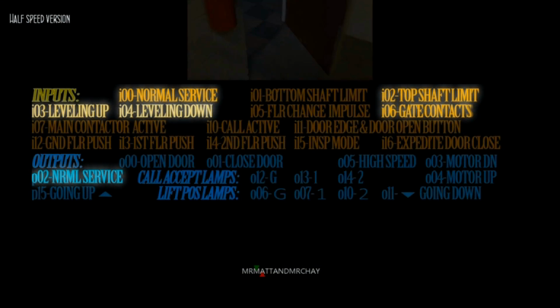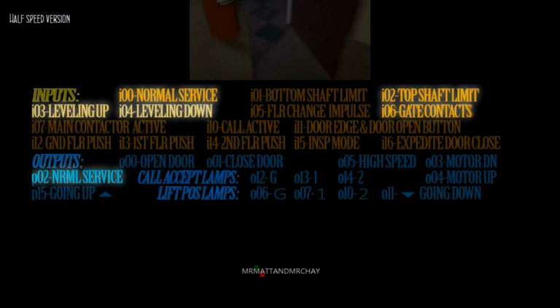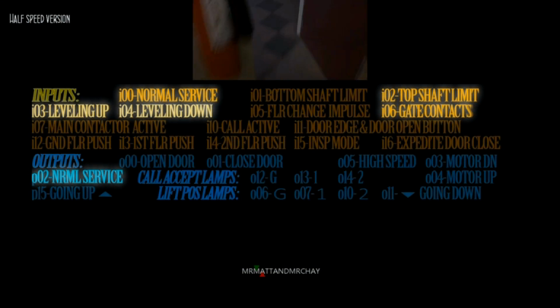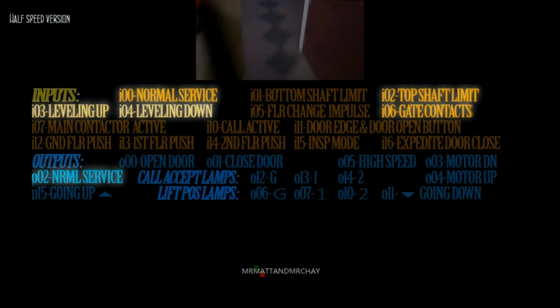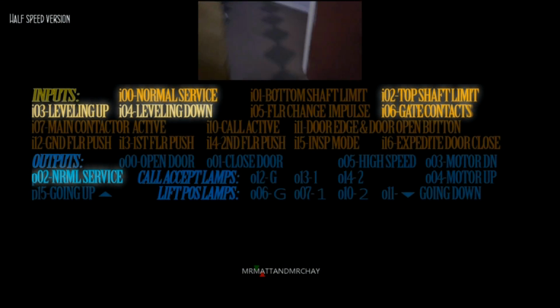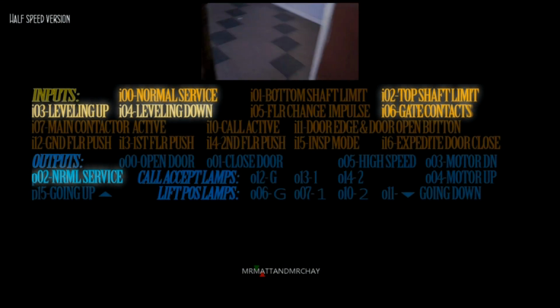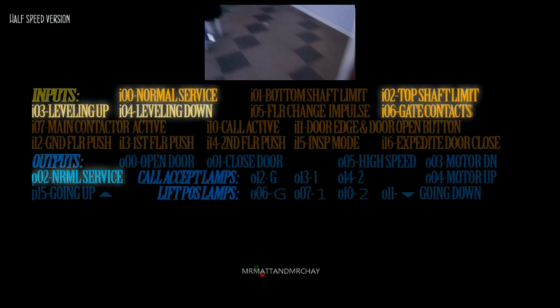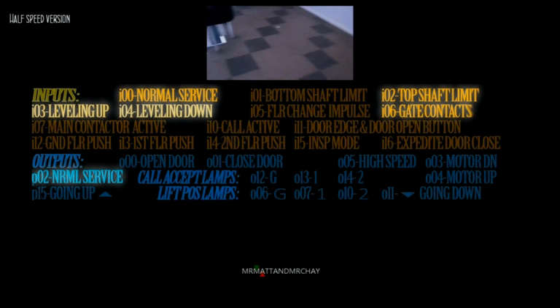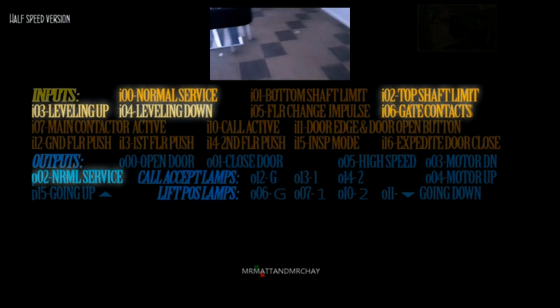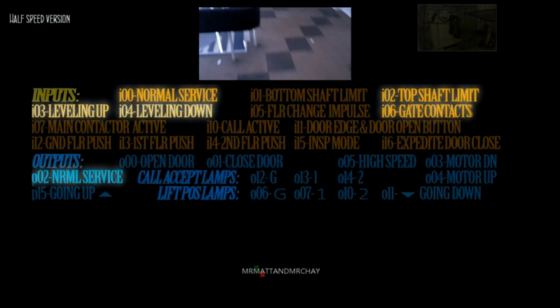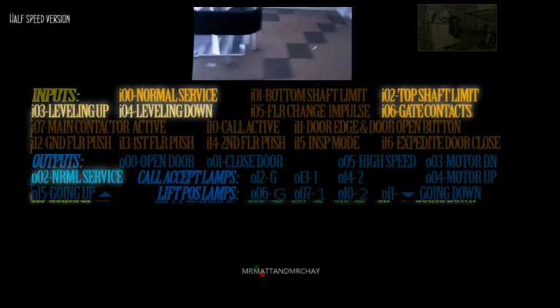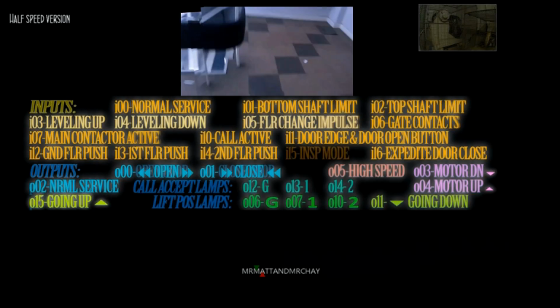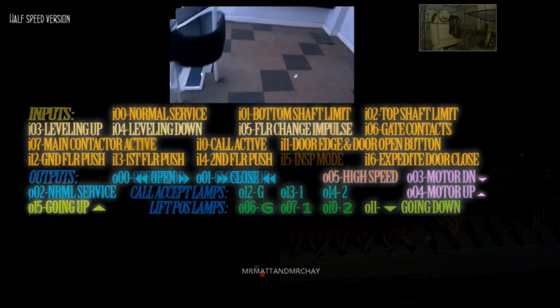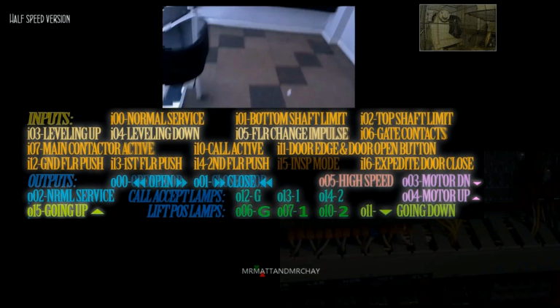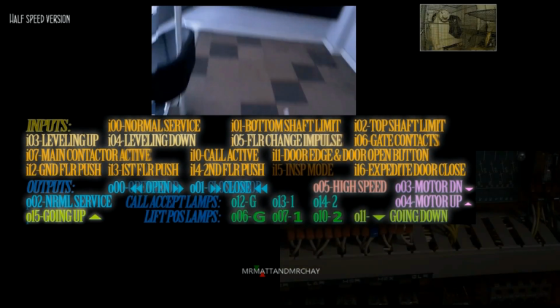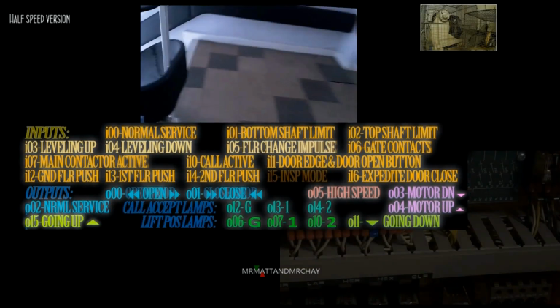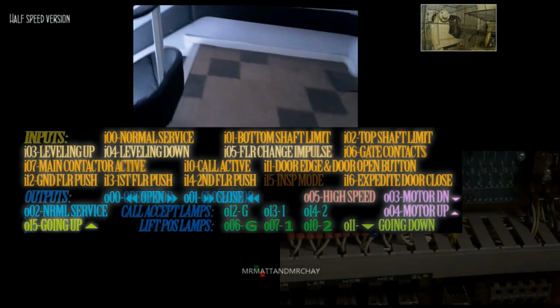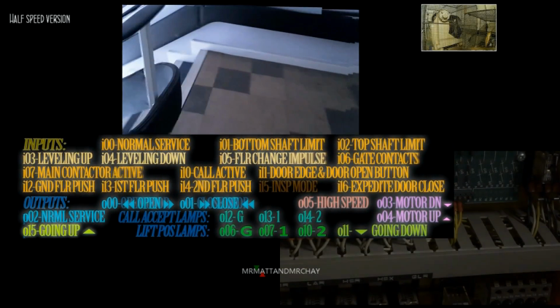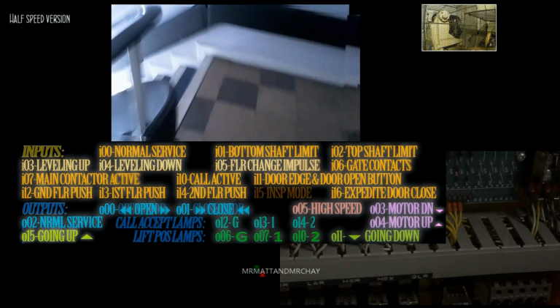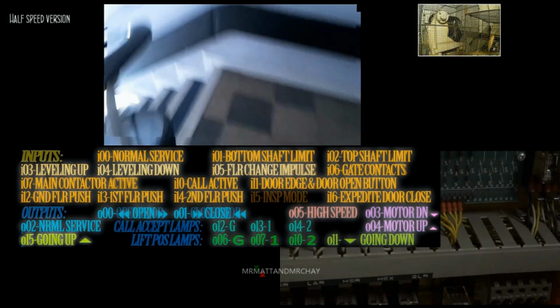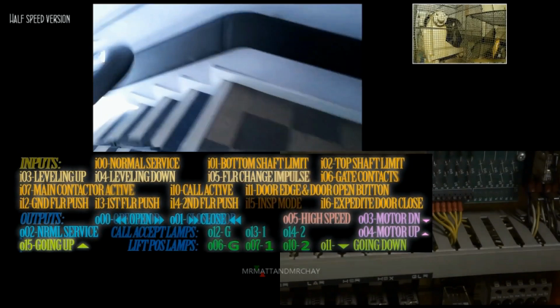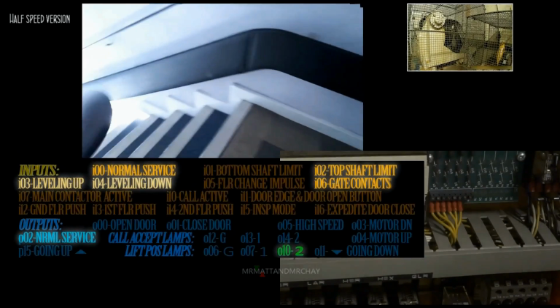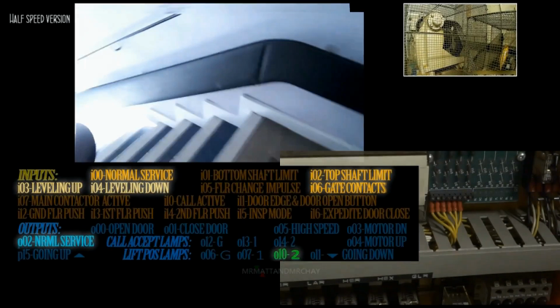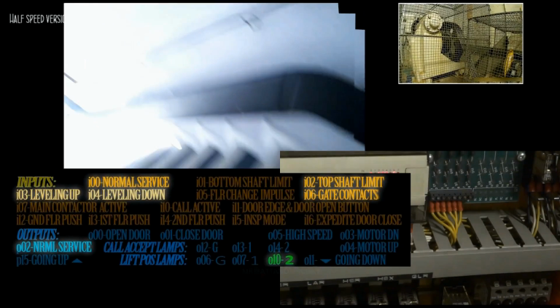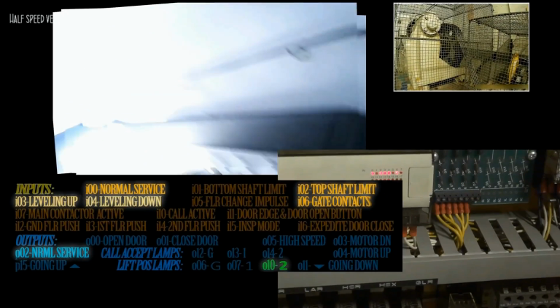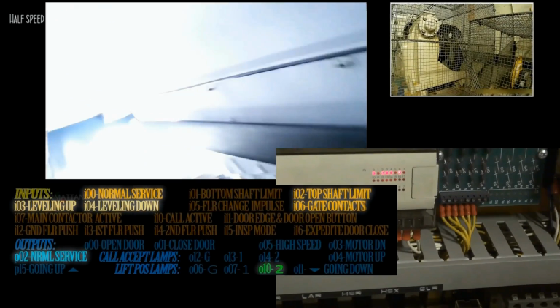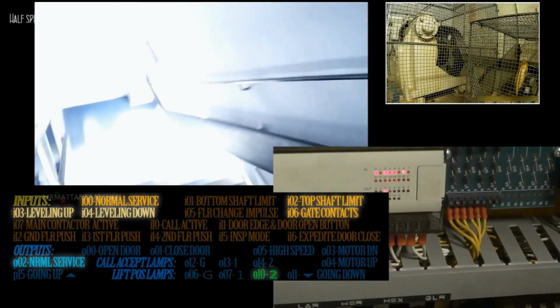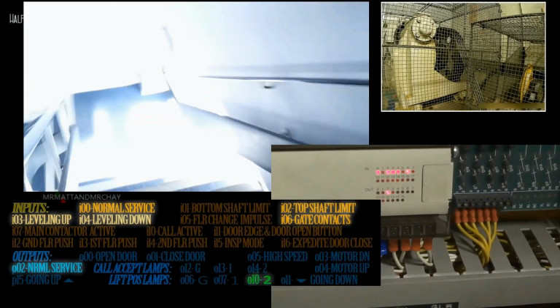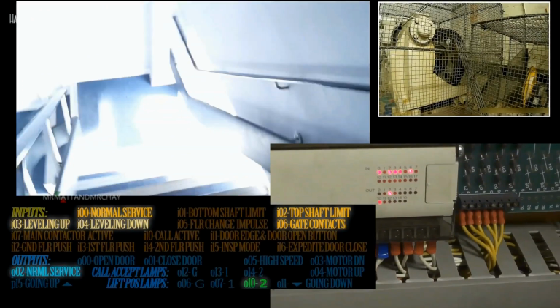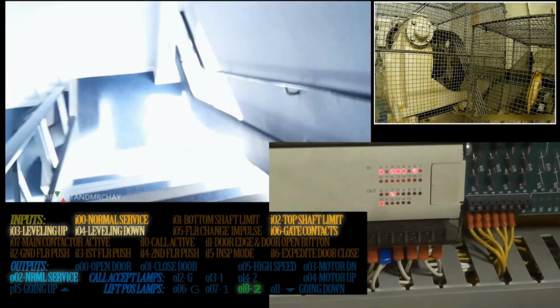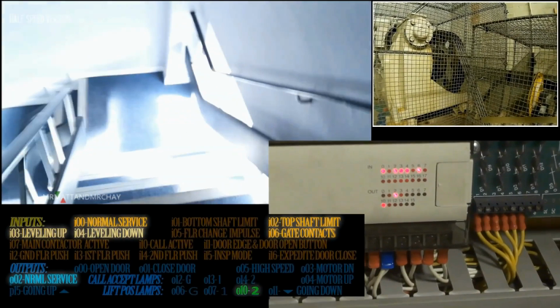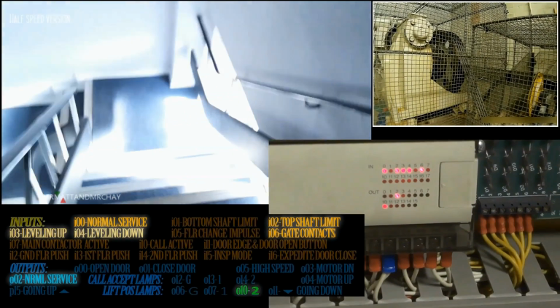Here is the half speed version so you can see more clearly how each input and output behaves.